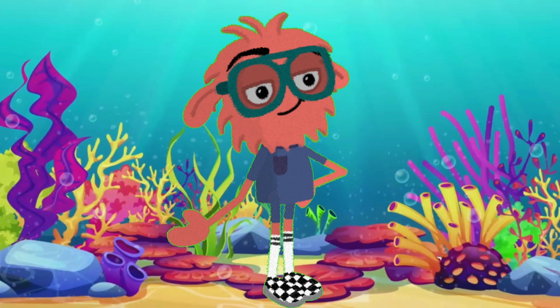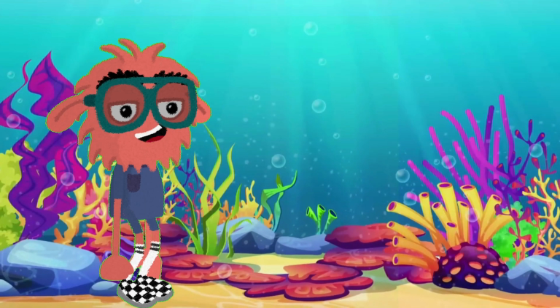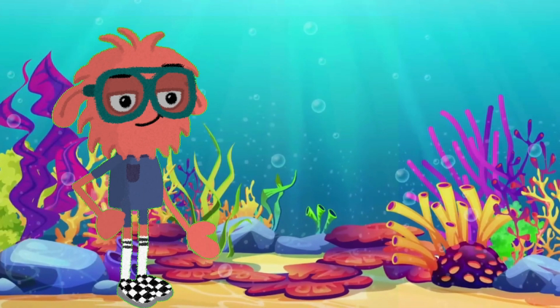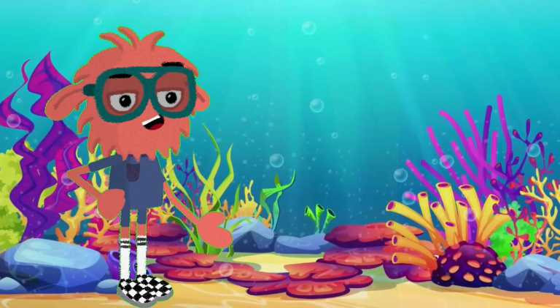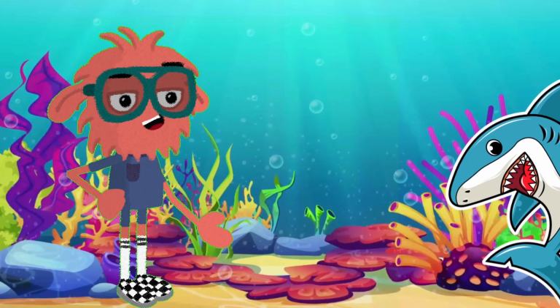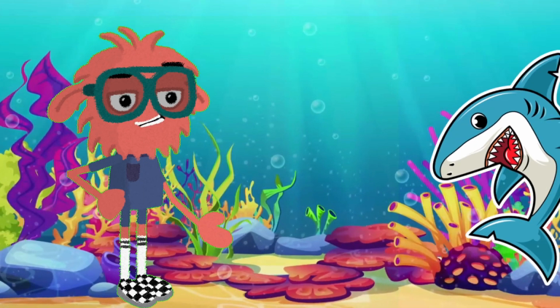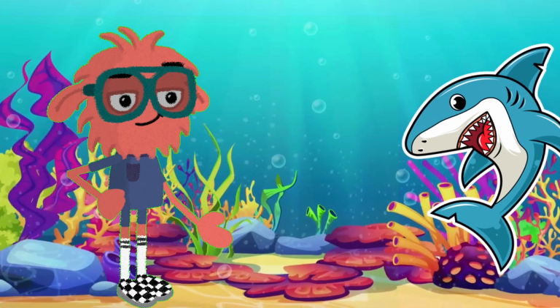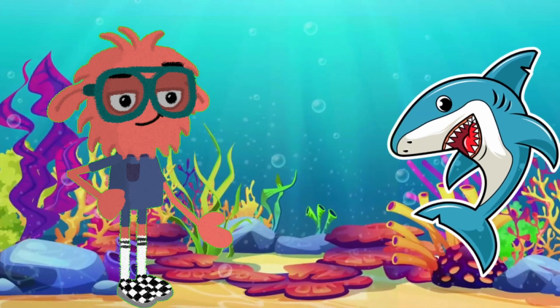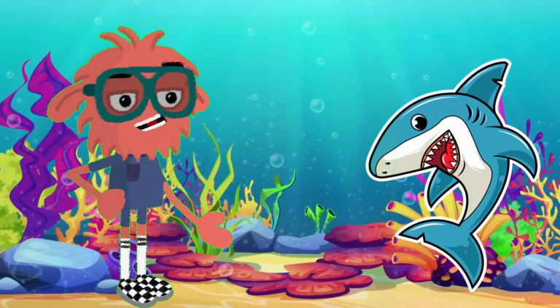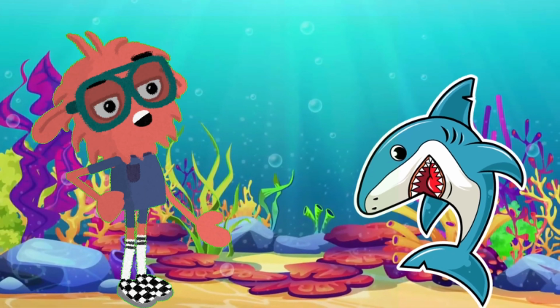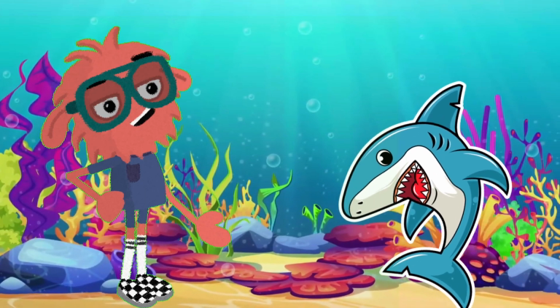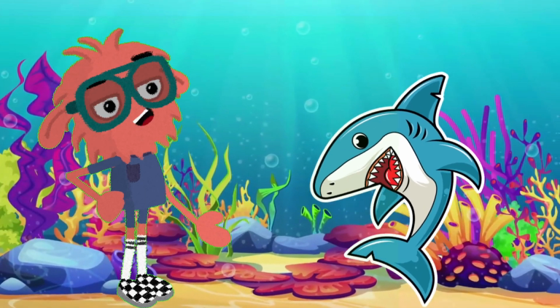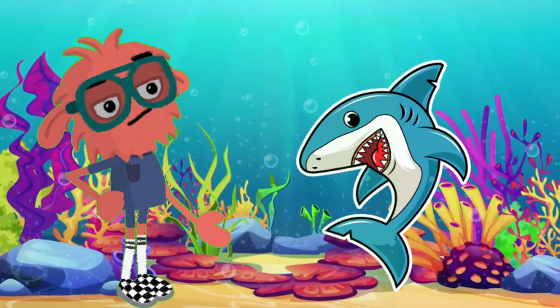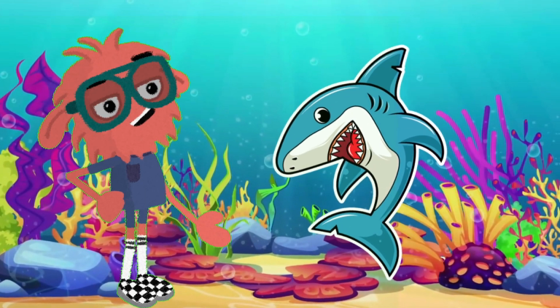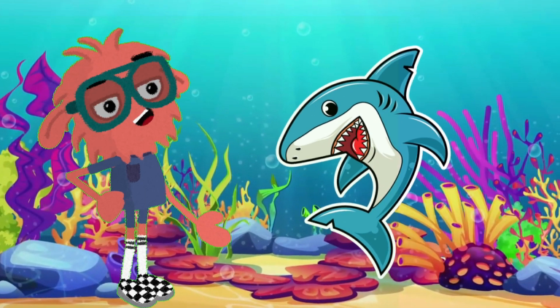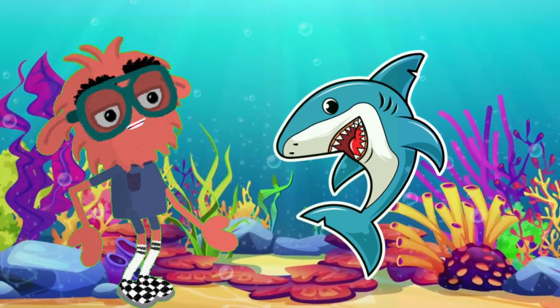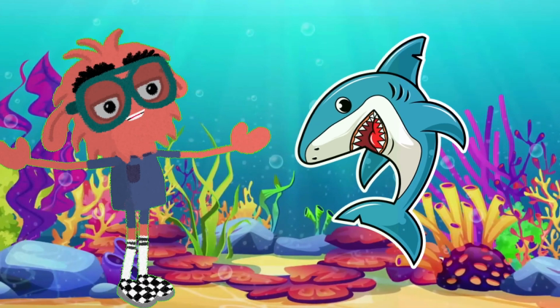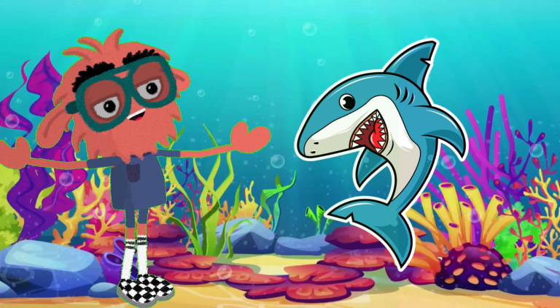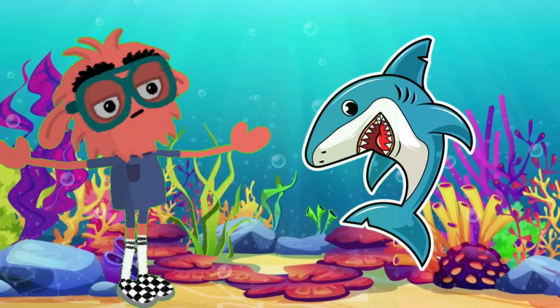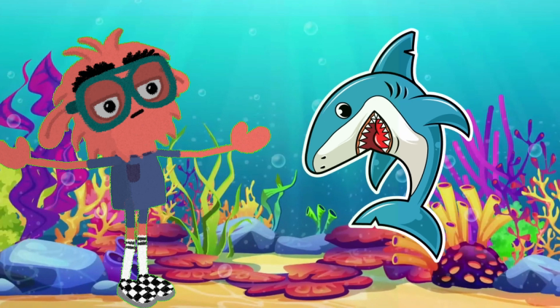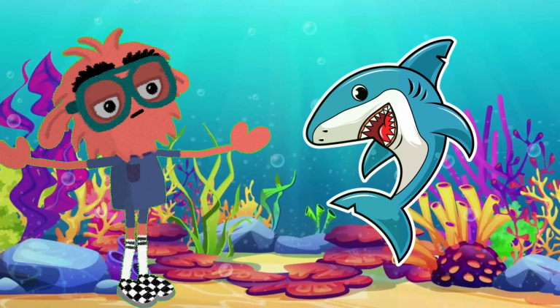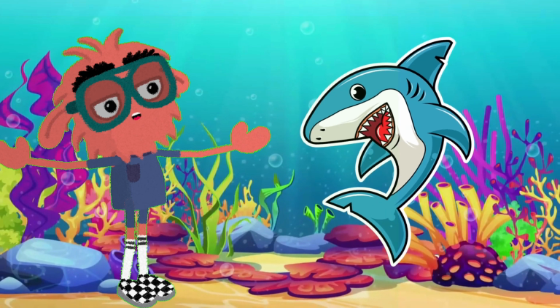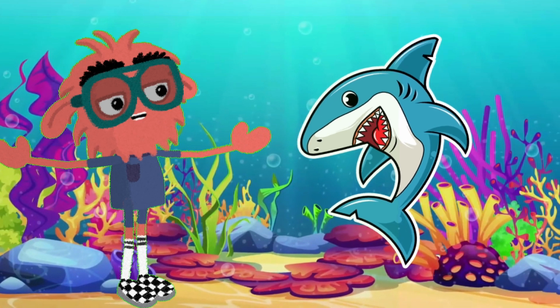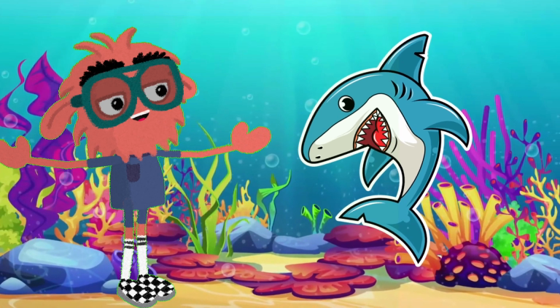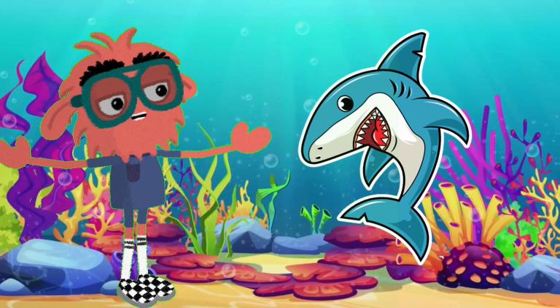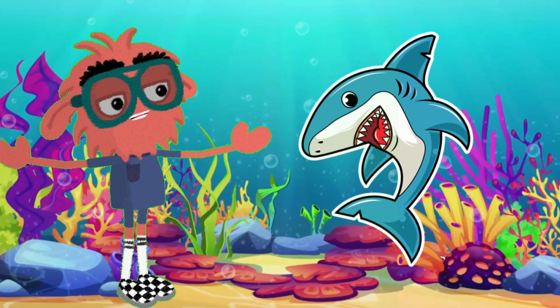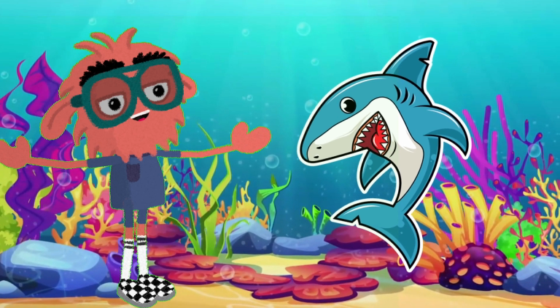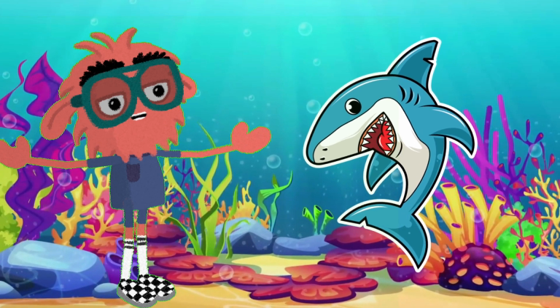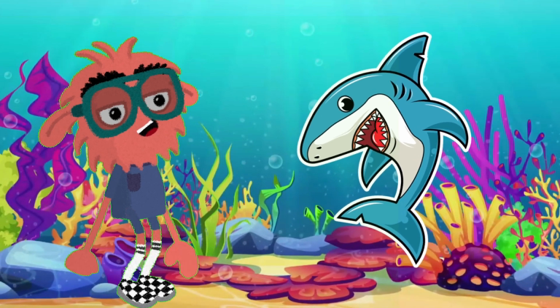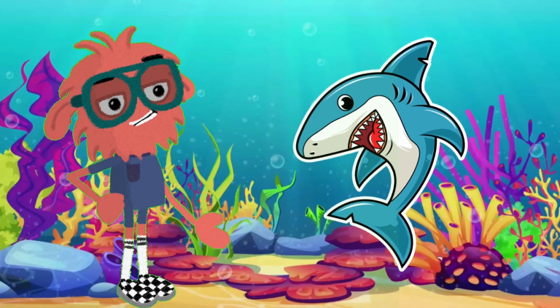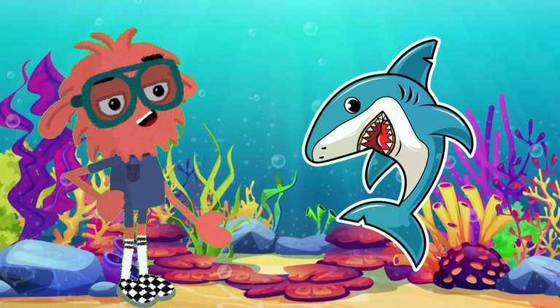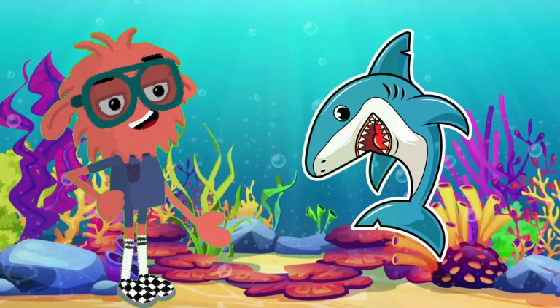First up, it's the shark! Did you know there are over 400 species of sharks? From the tiny dwarf lantern shark to the gigantic whale shark.